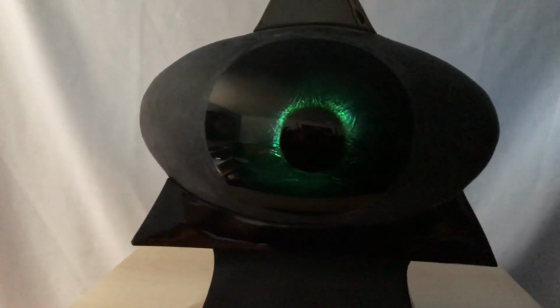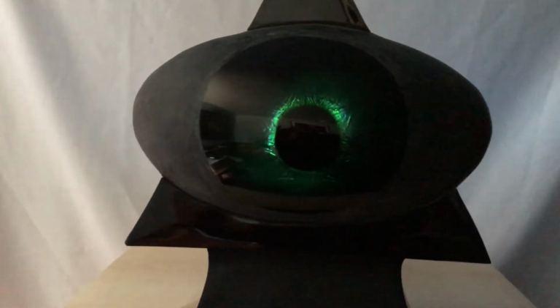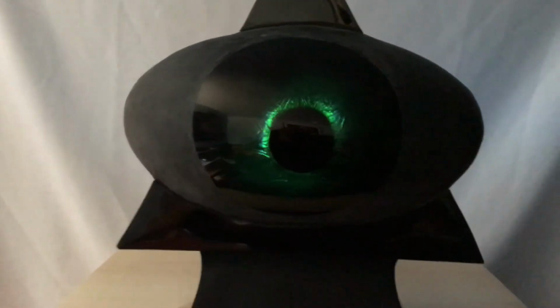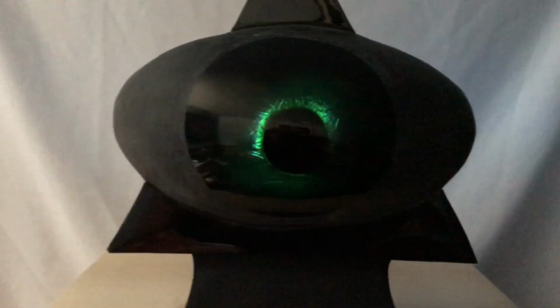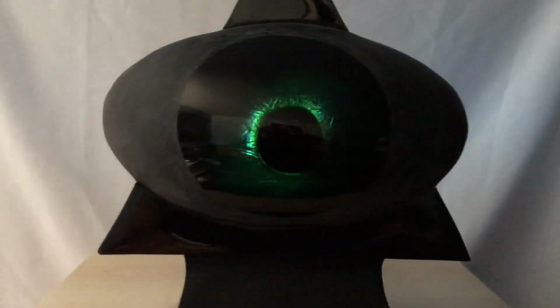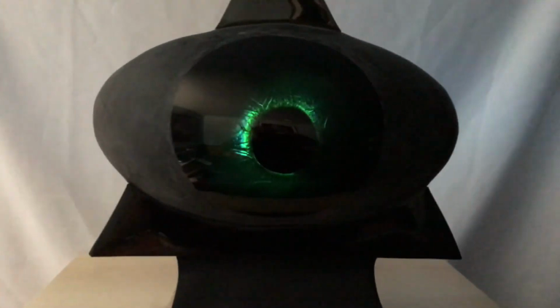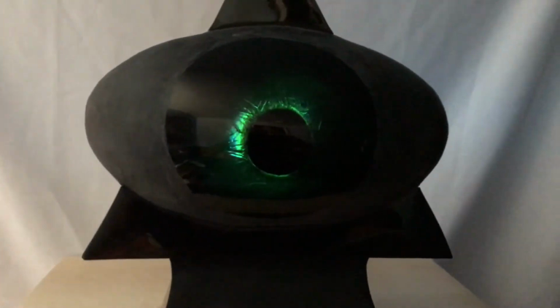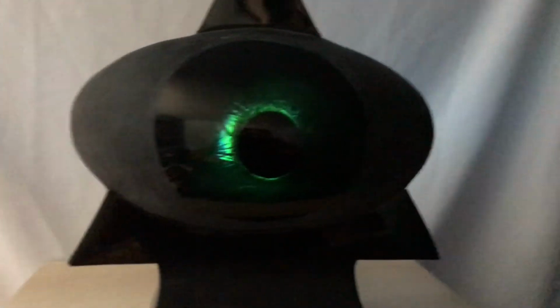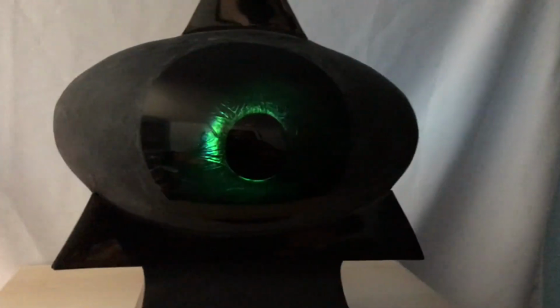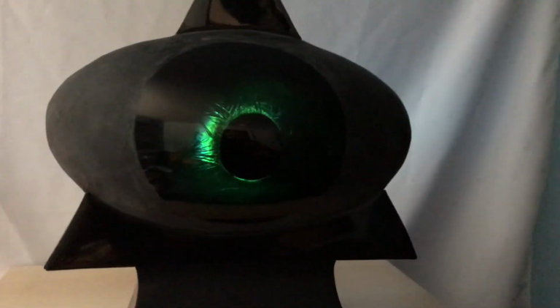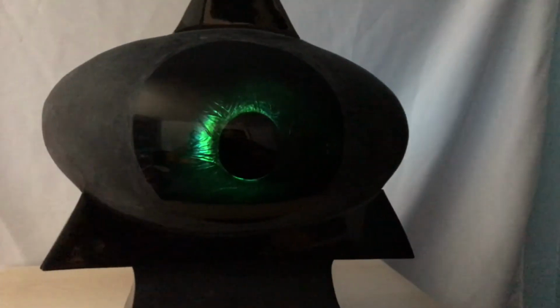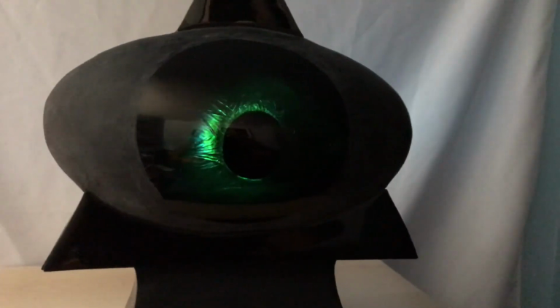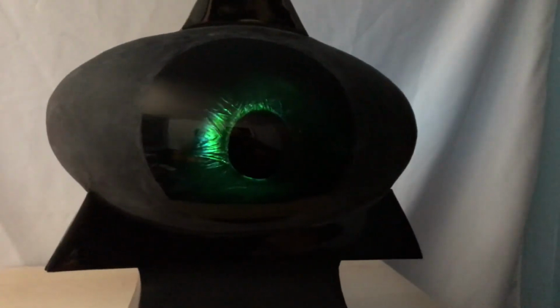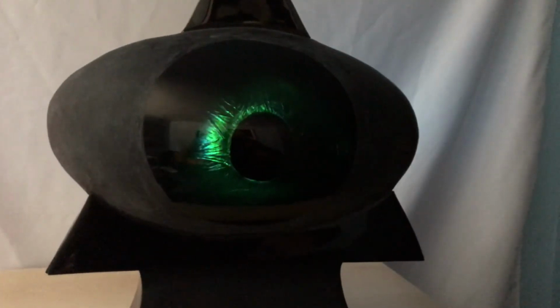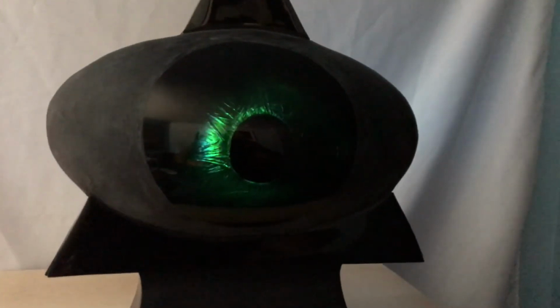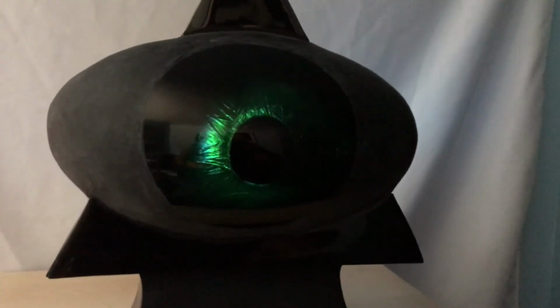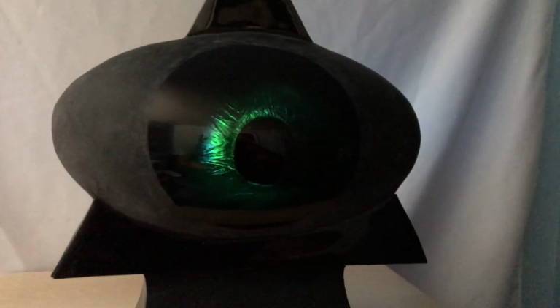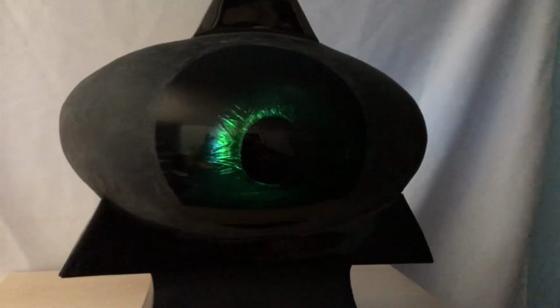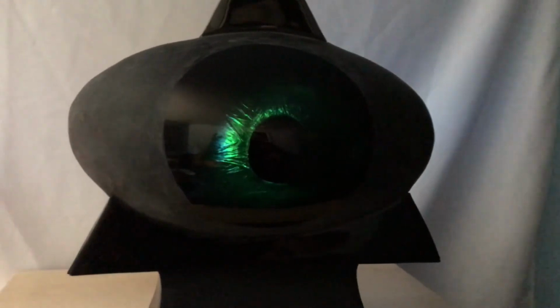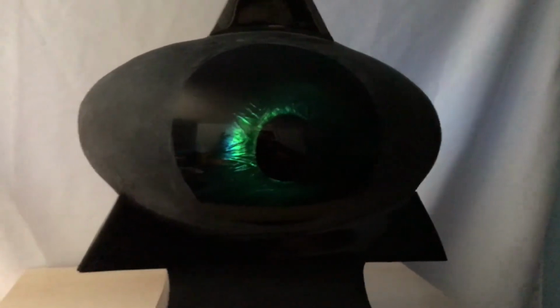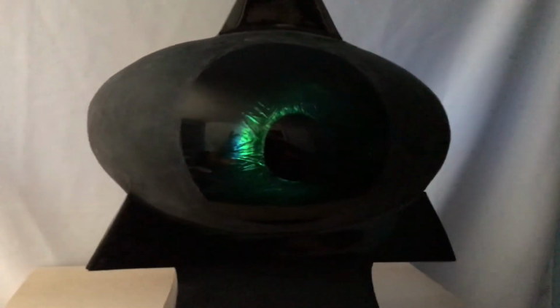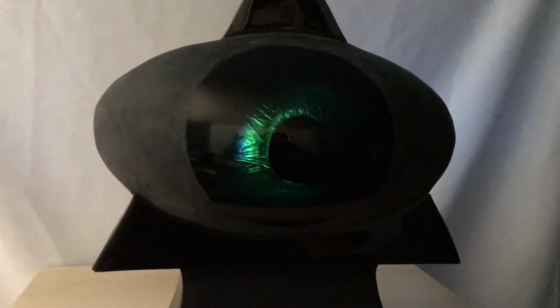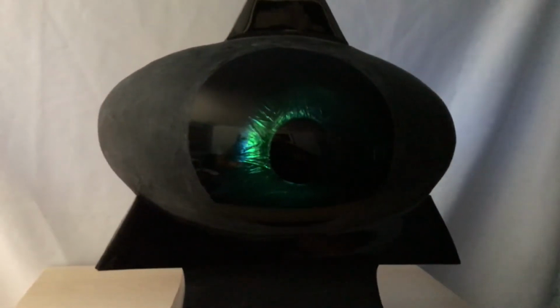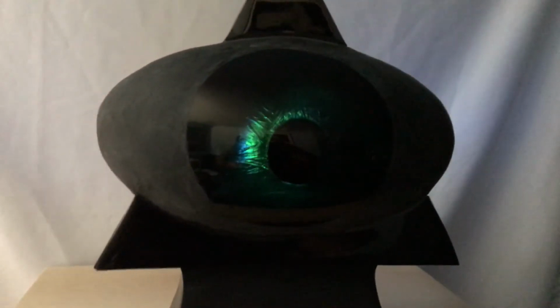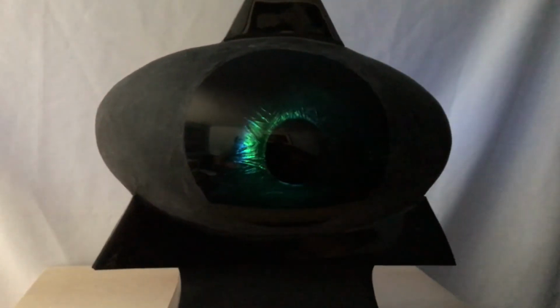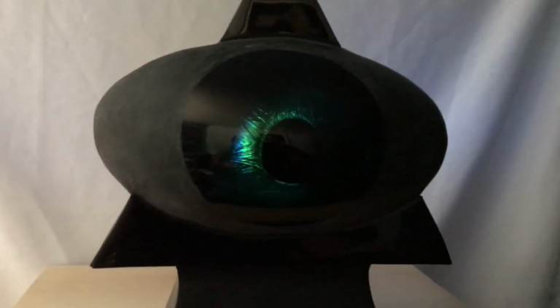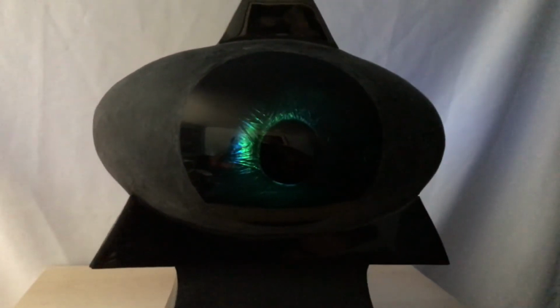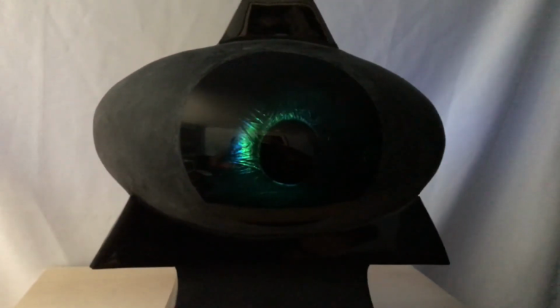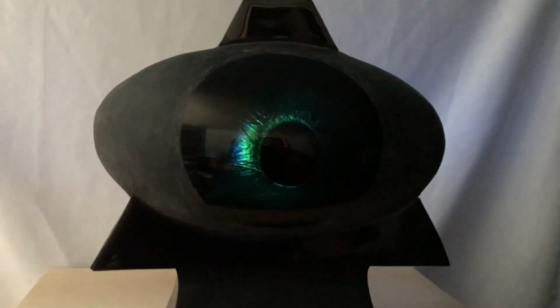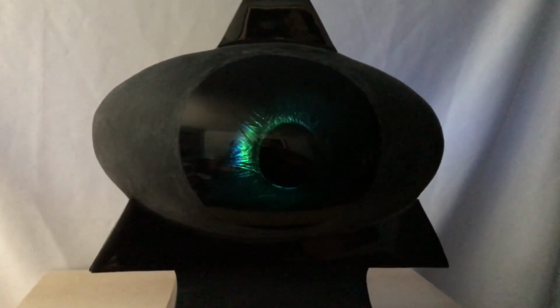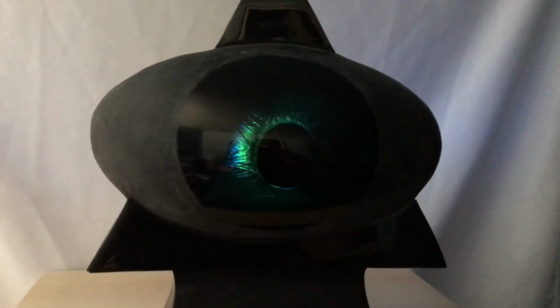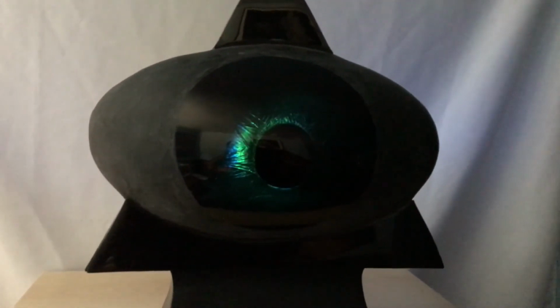The Mind's Eye. Sculptured by Francisco.